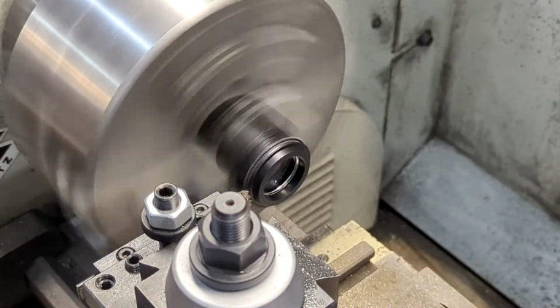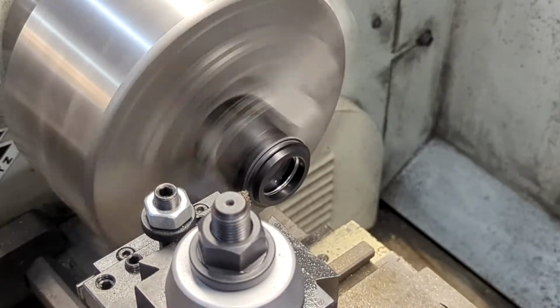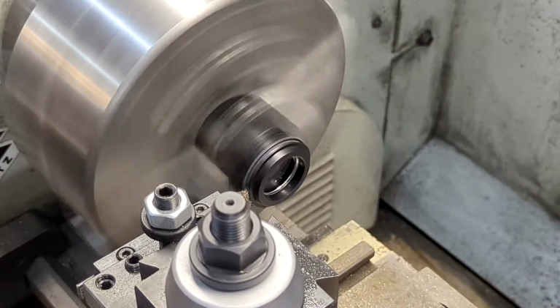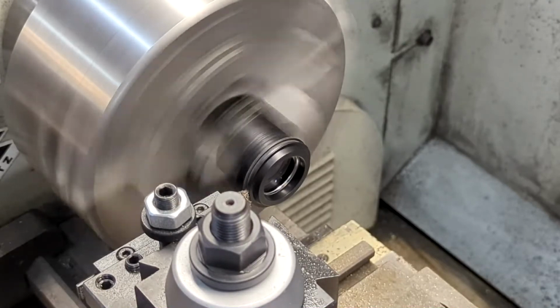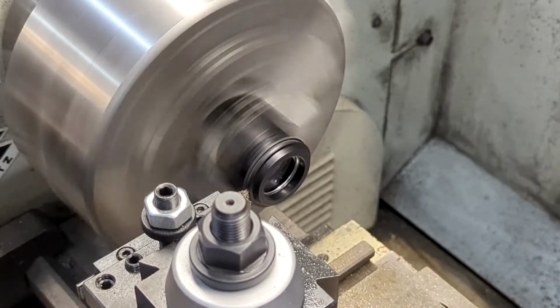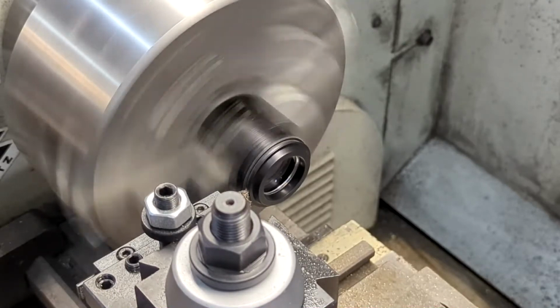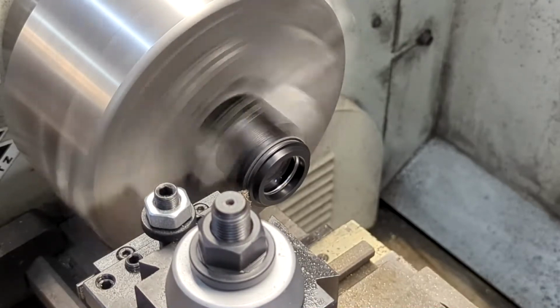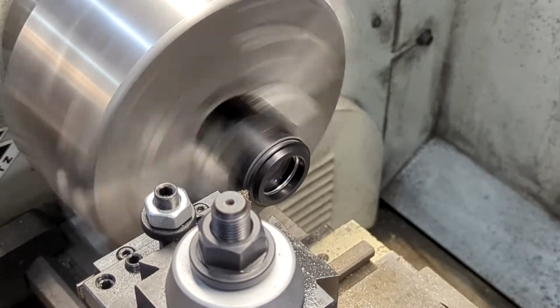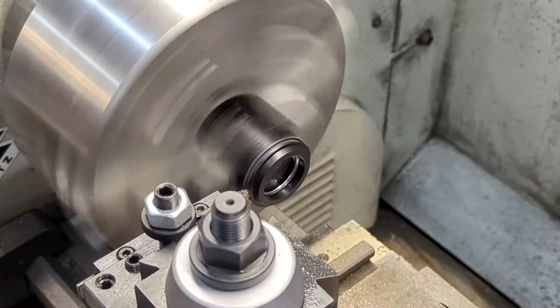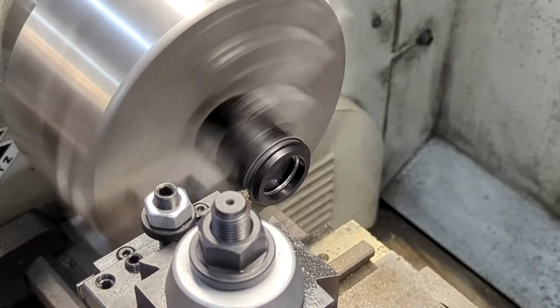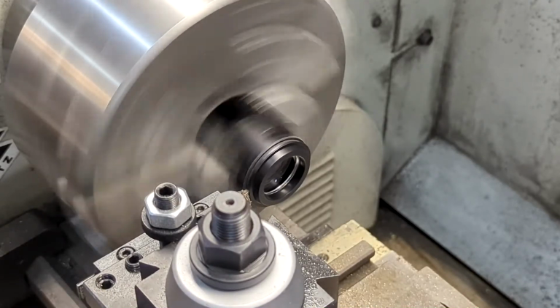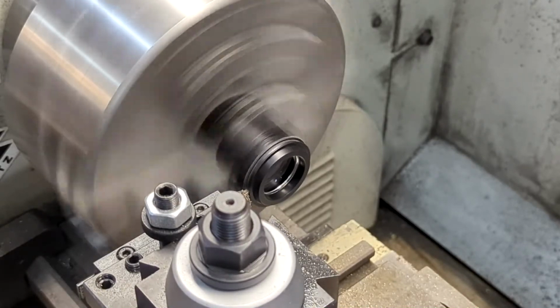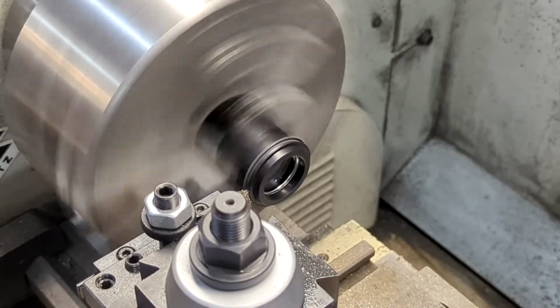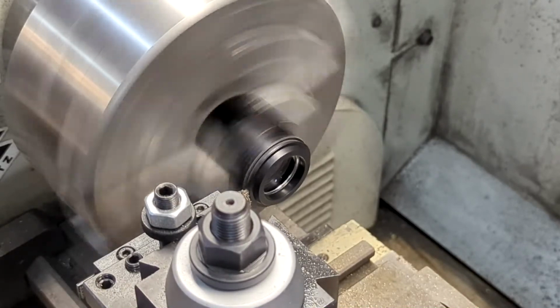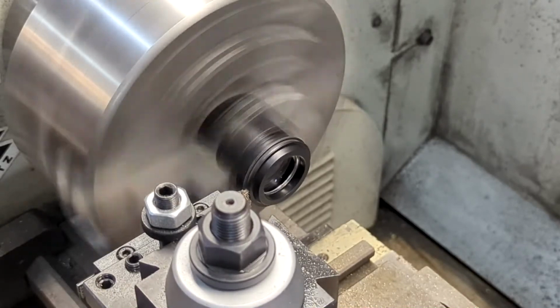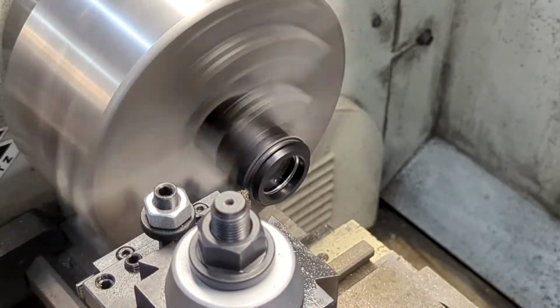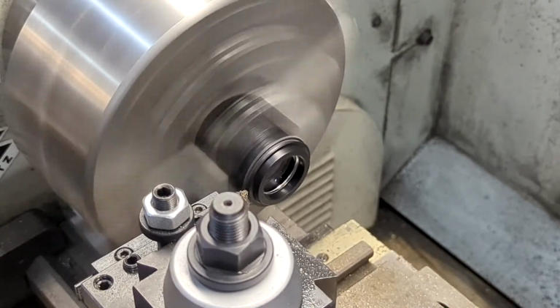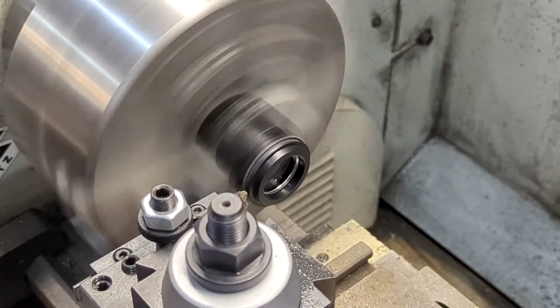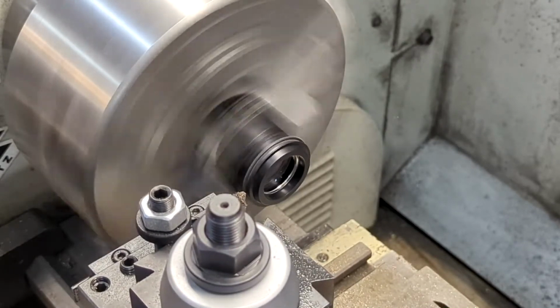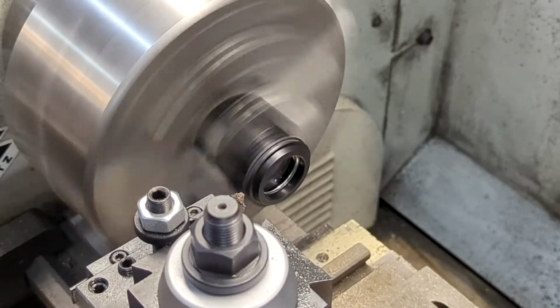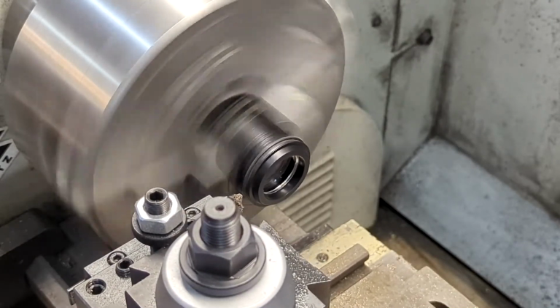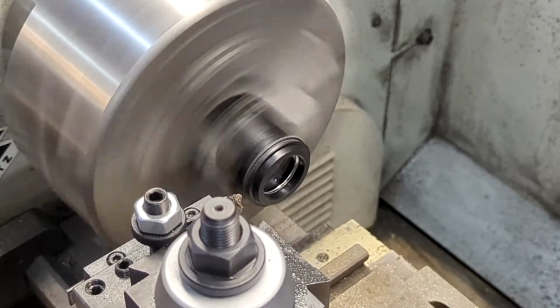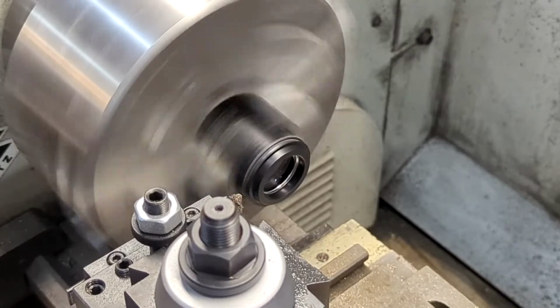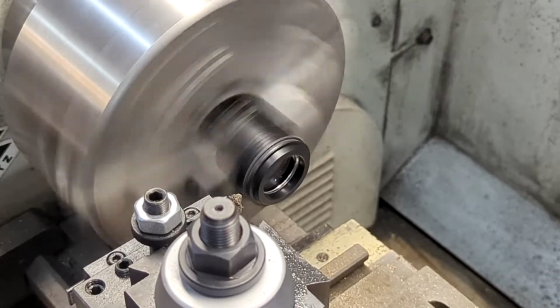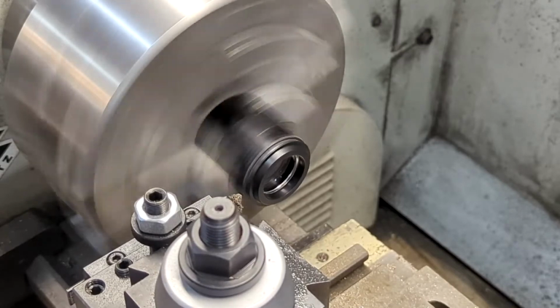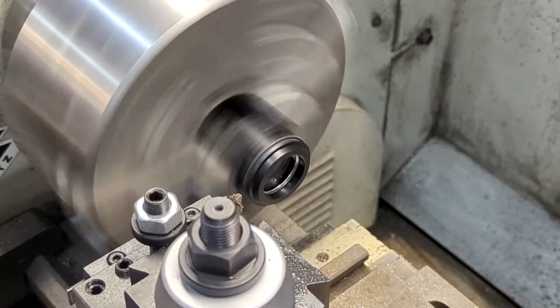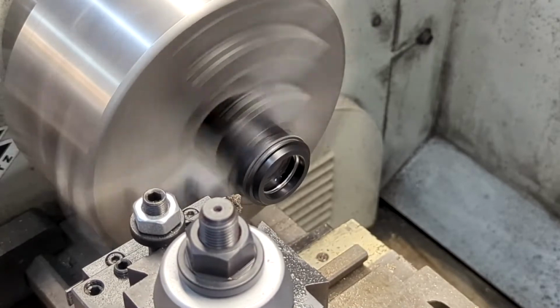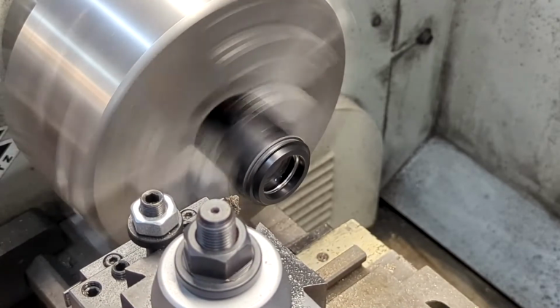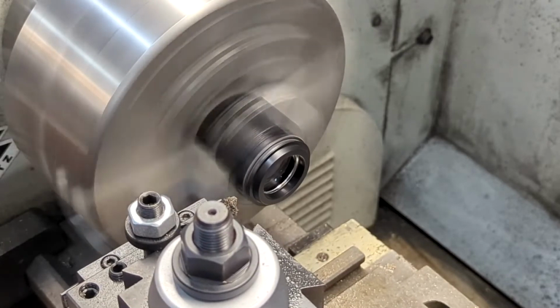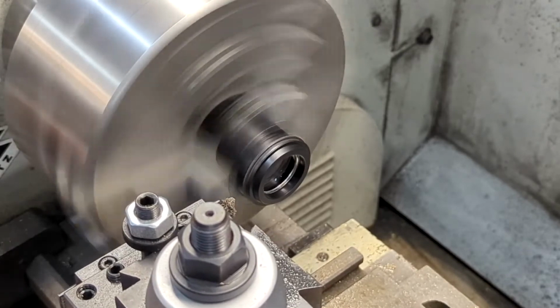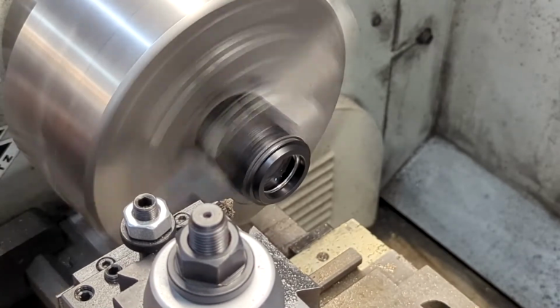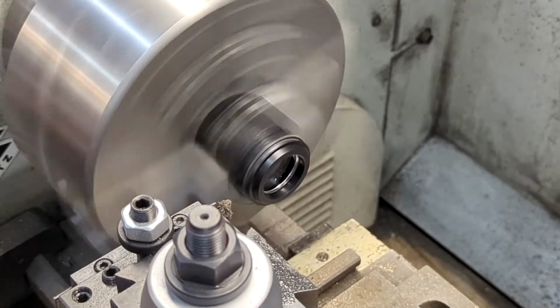Now you can see that we've removed some more material and the sound is a lot more smooth and a lot more even.